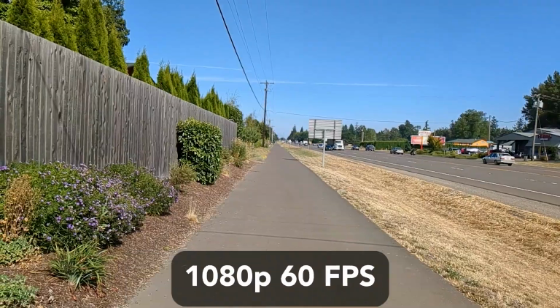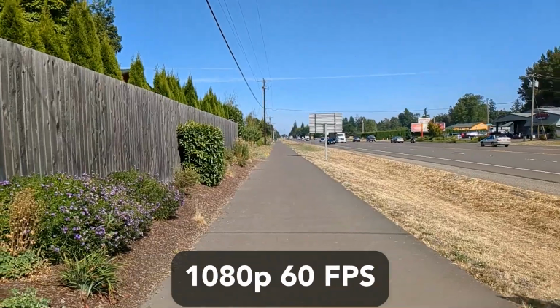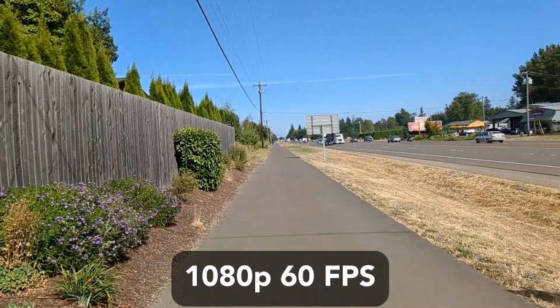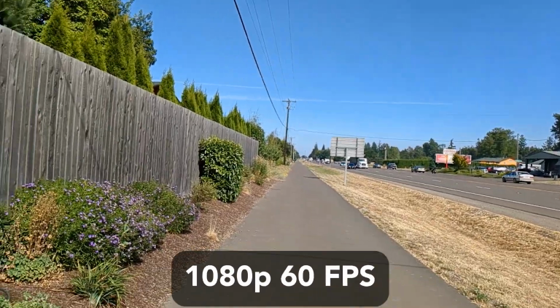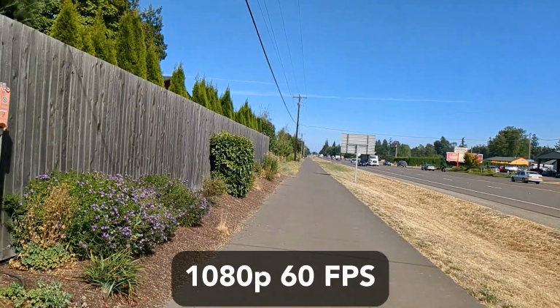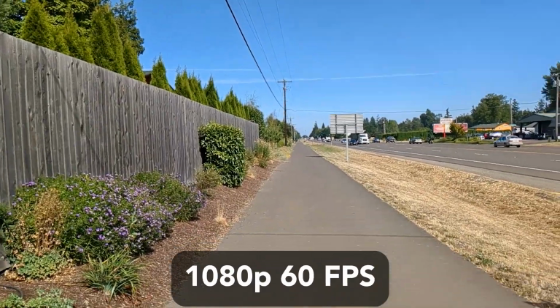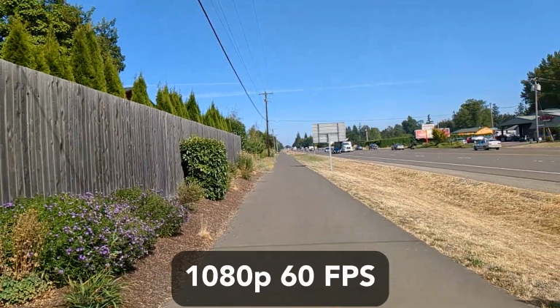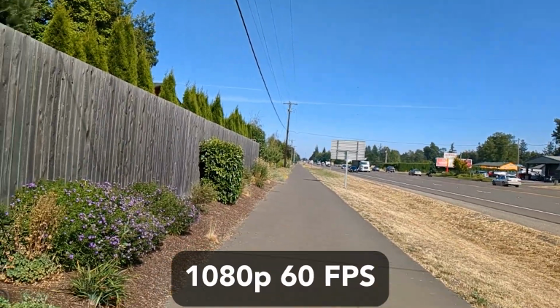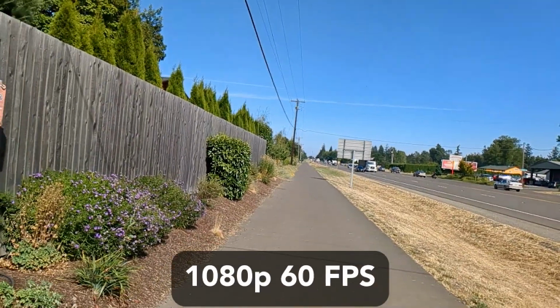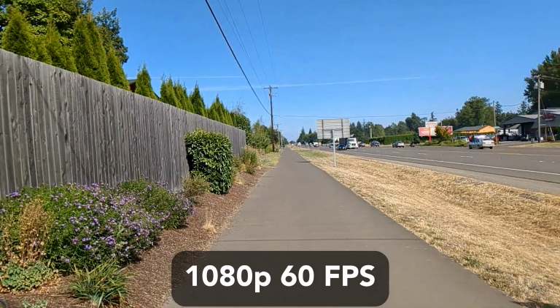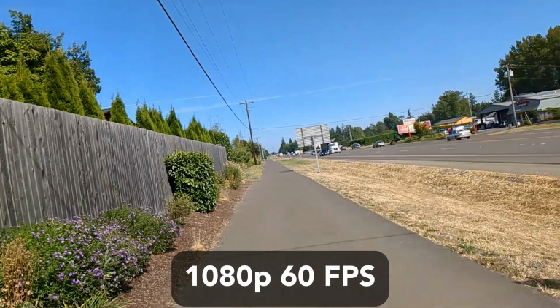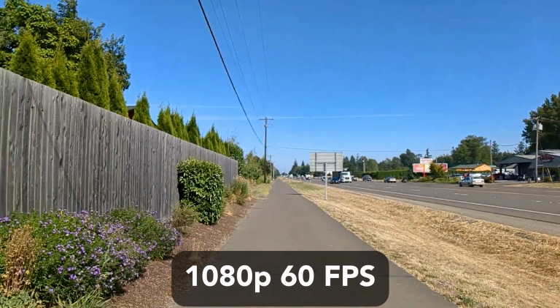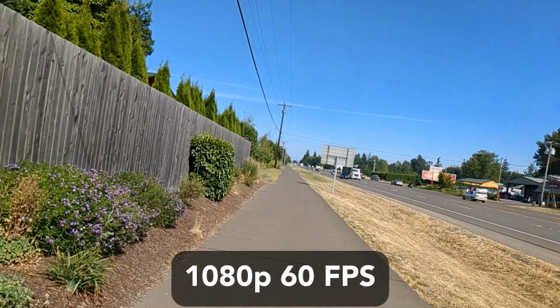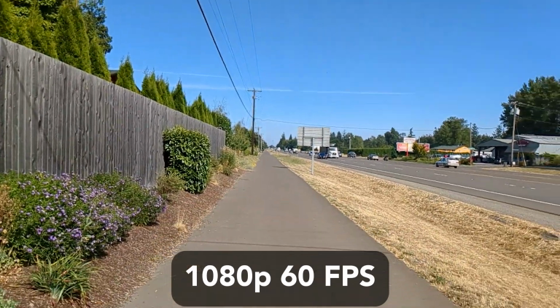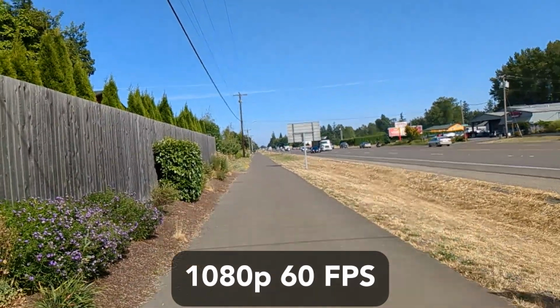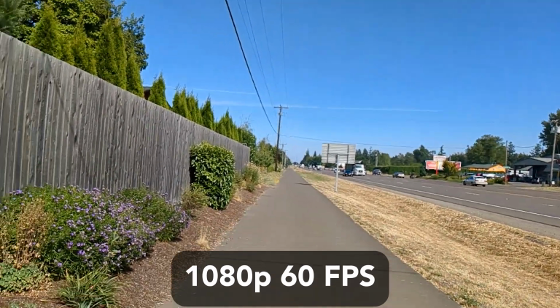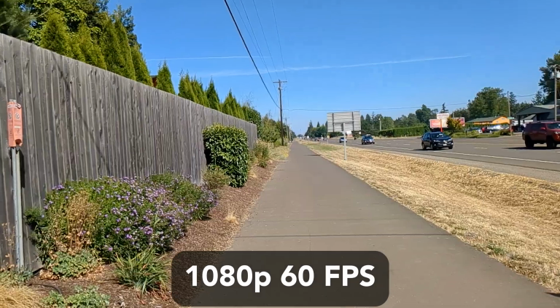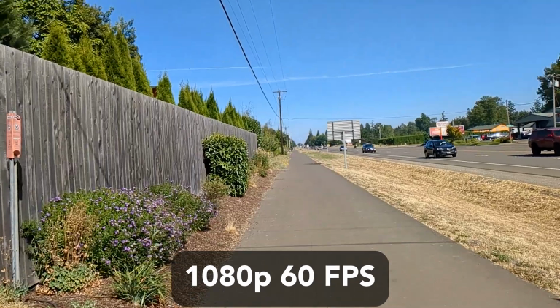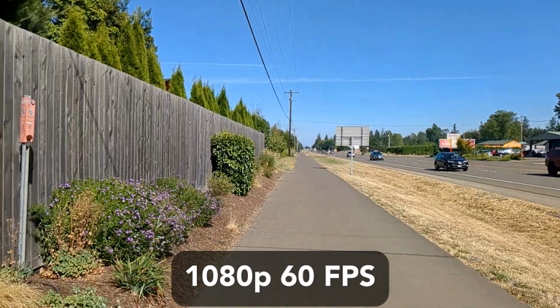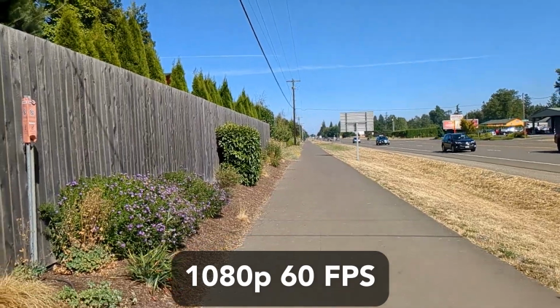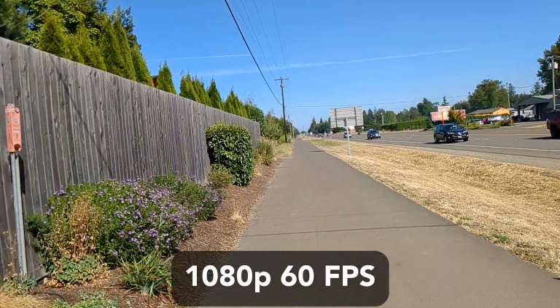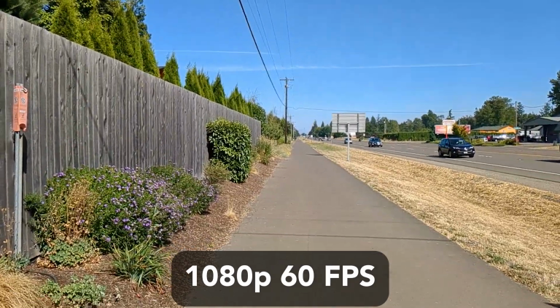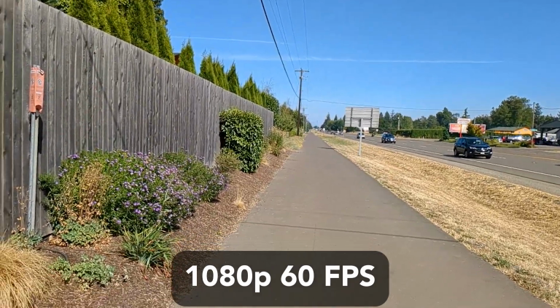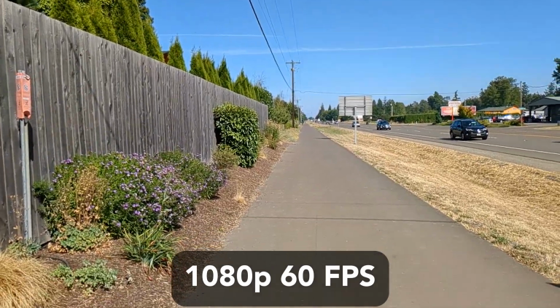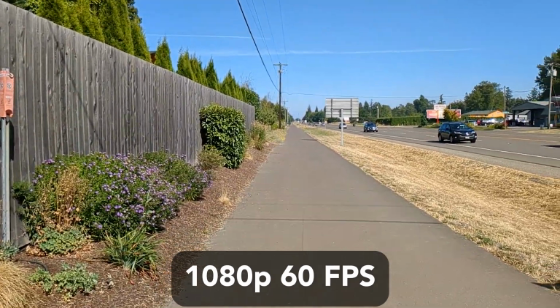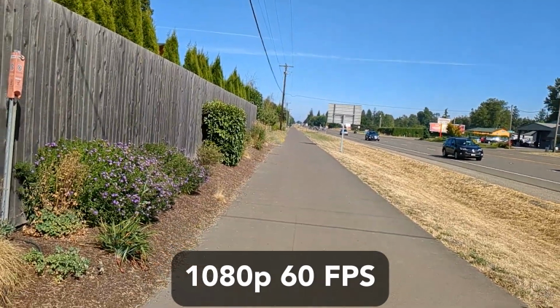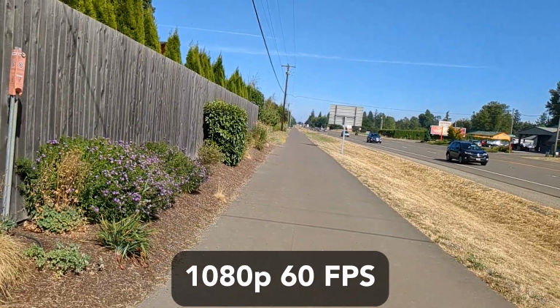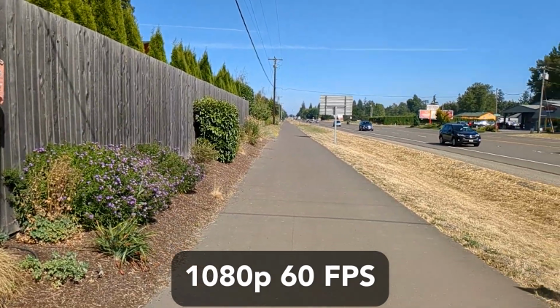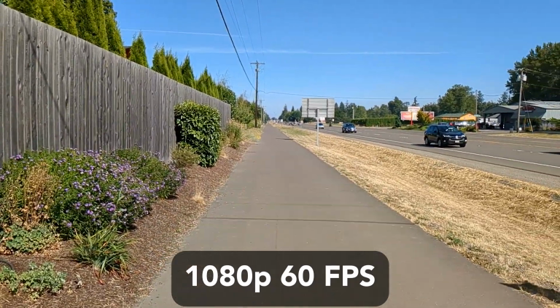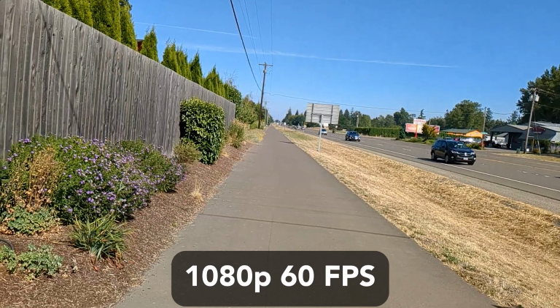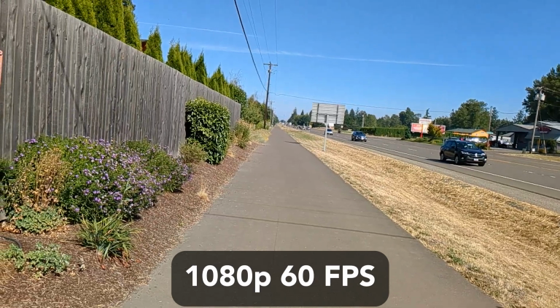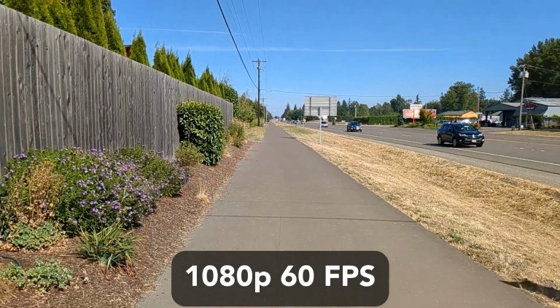For the sixth test, I am testing whether disabling stabilization in the settings would affect the slow motion options. It seems the difference is minimal.